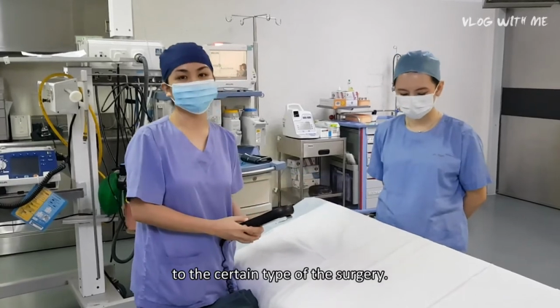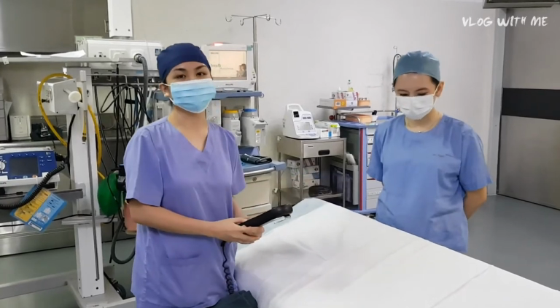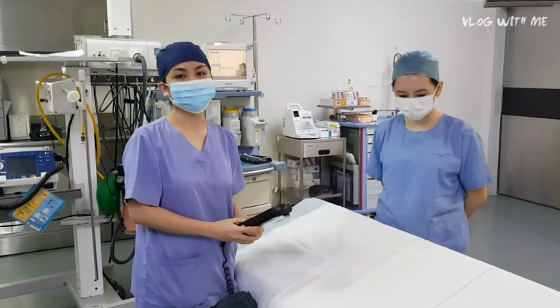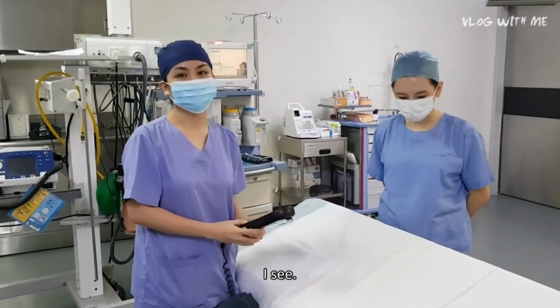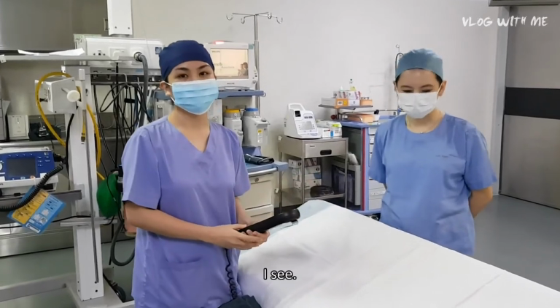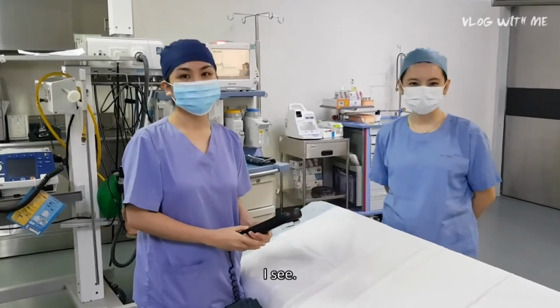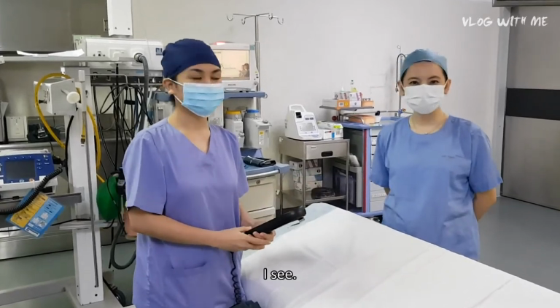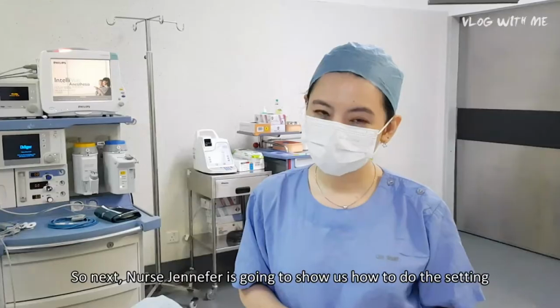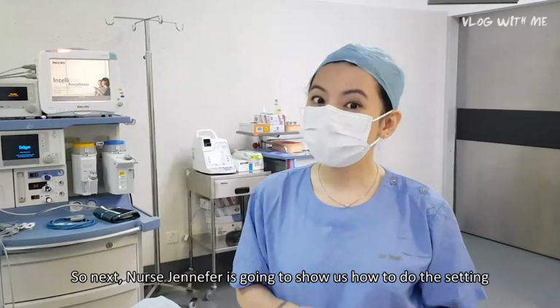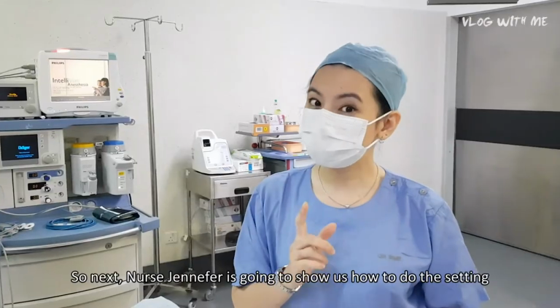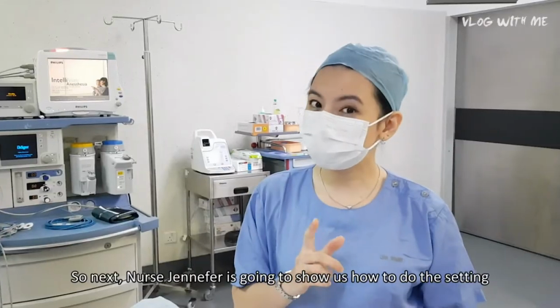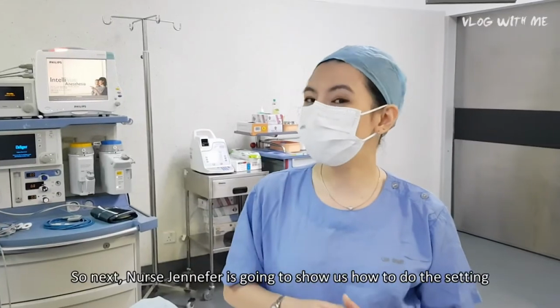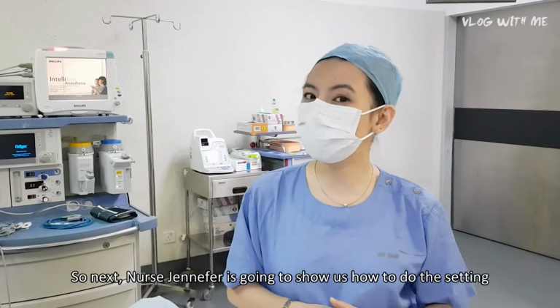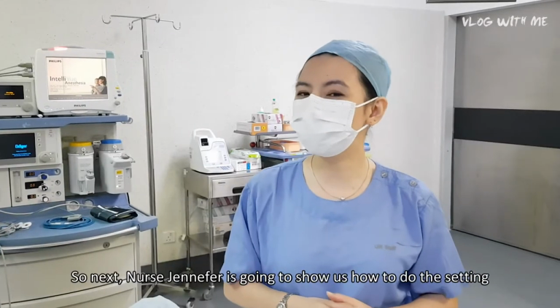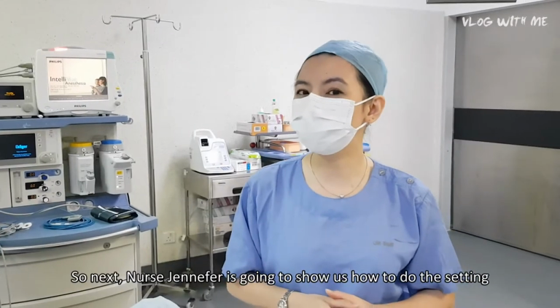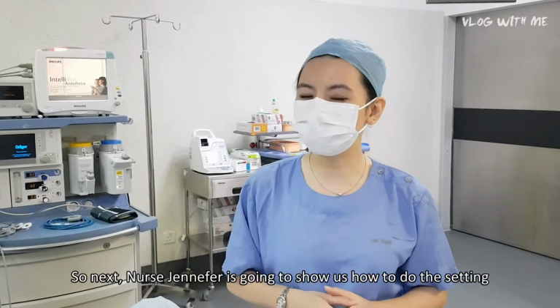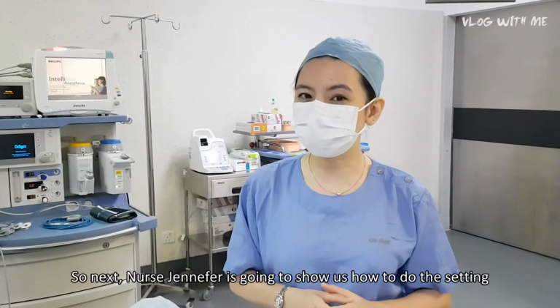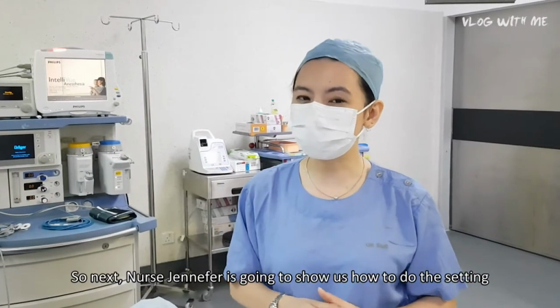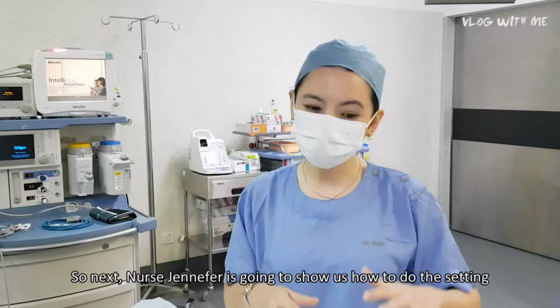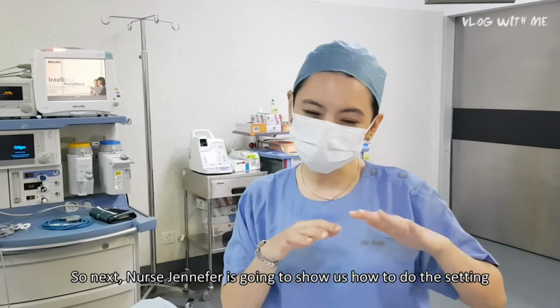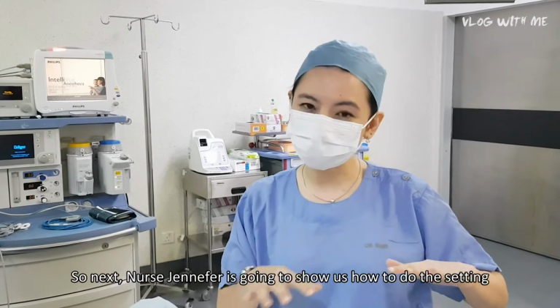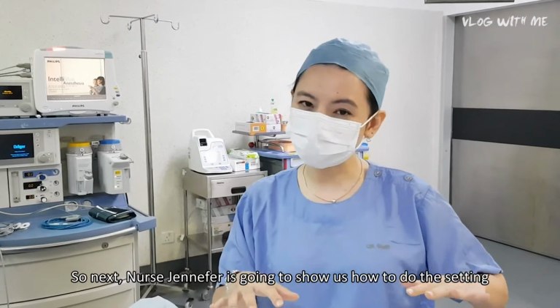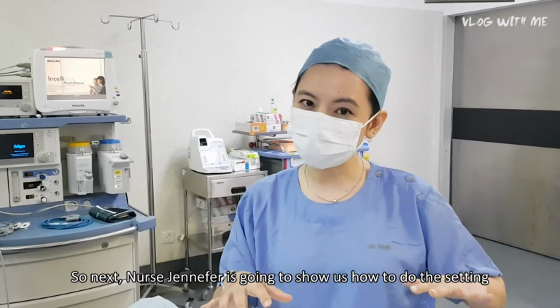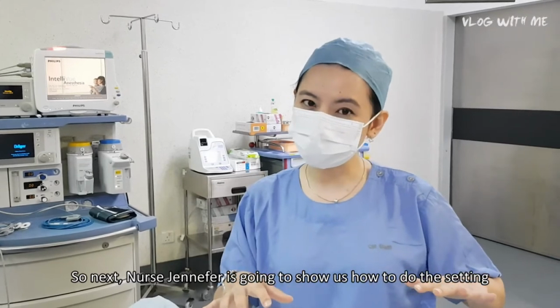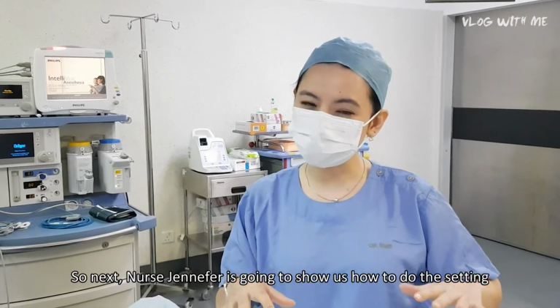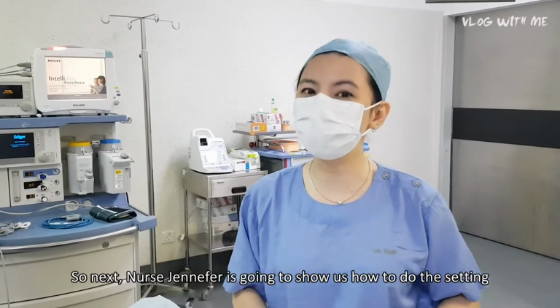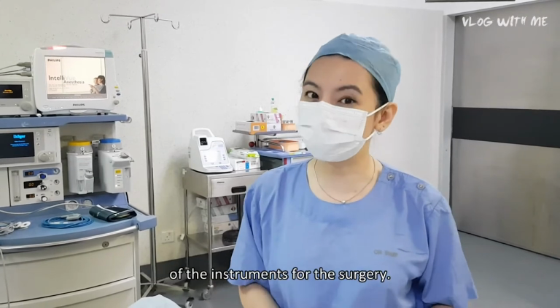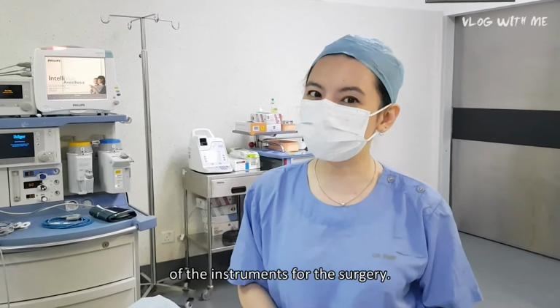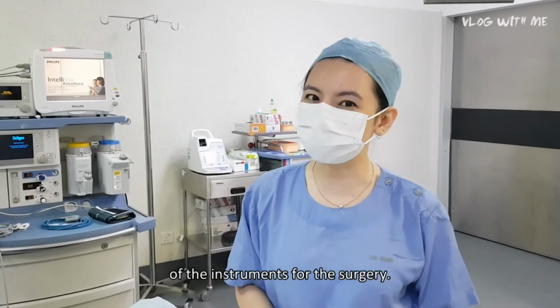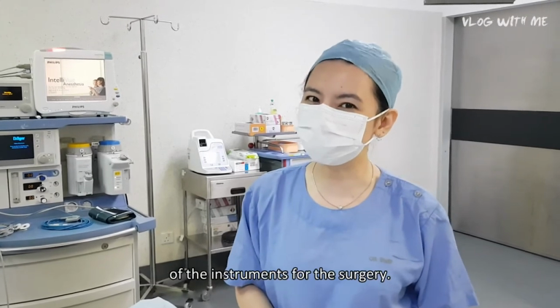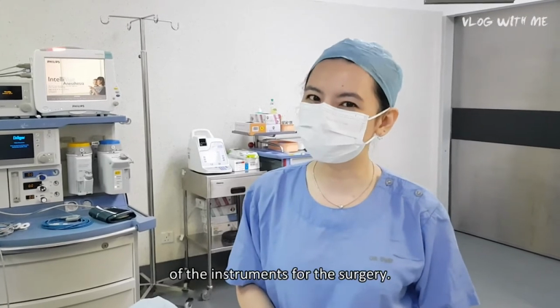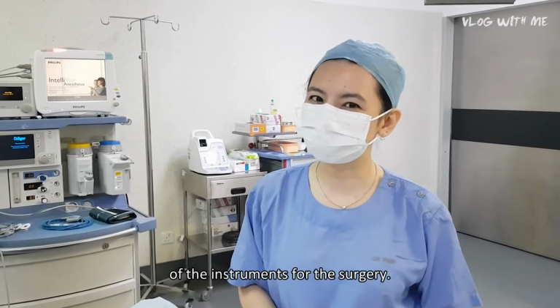Next, Nurse Jennifer is going to show us how to do the setting of the instruments for the surgery.